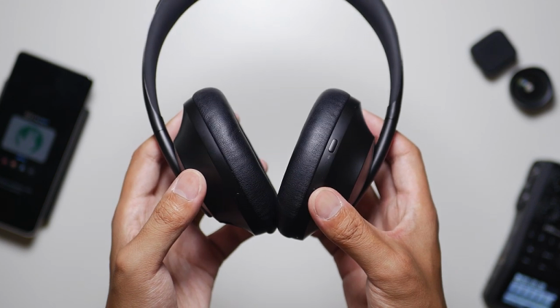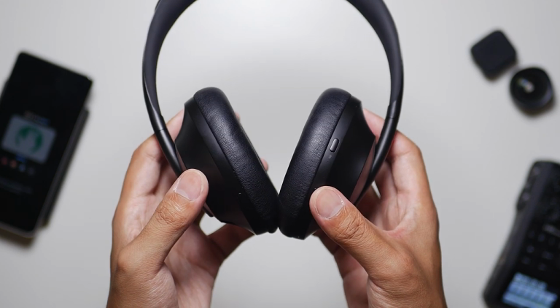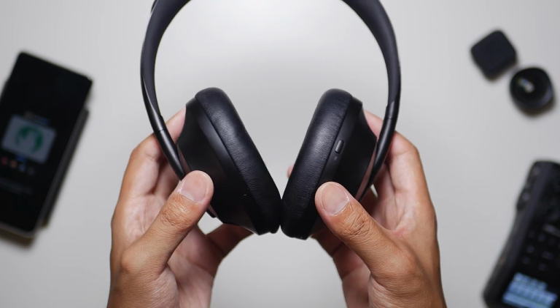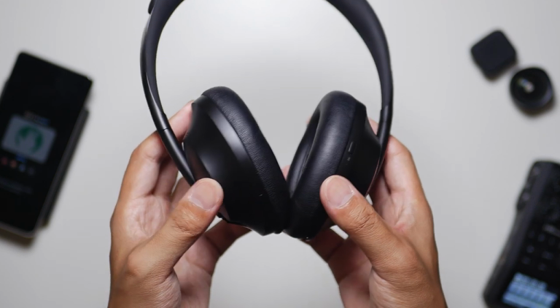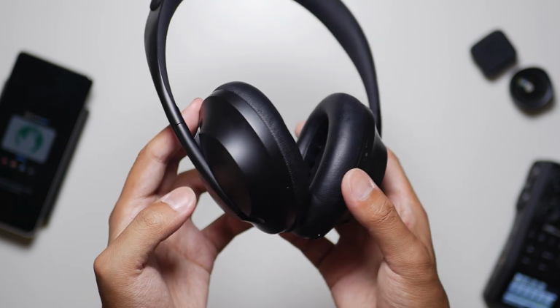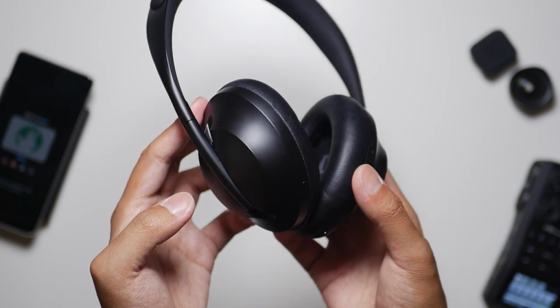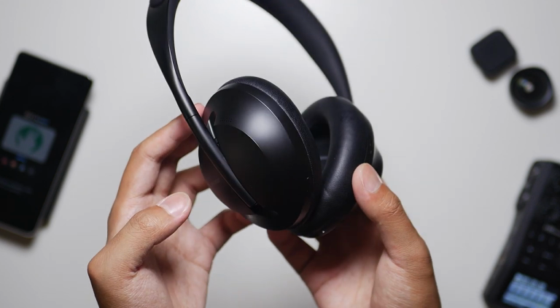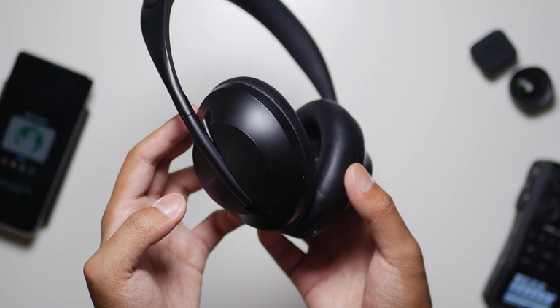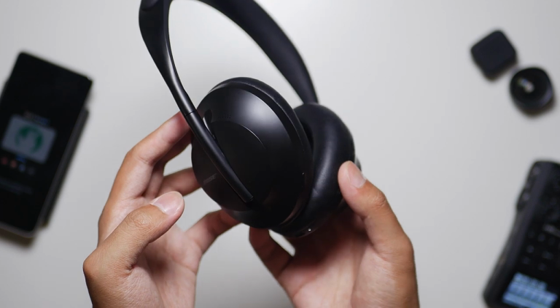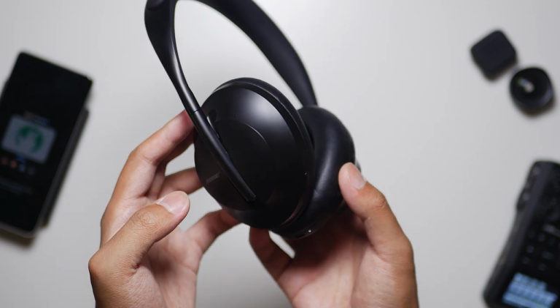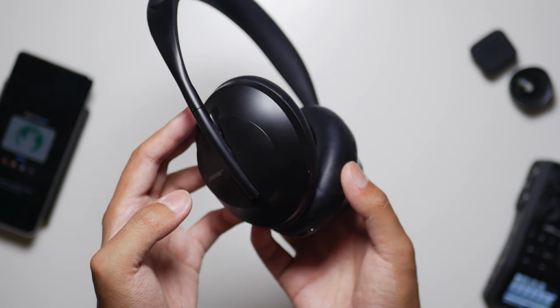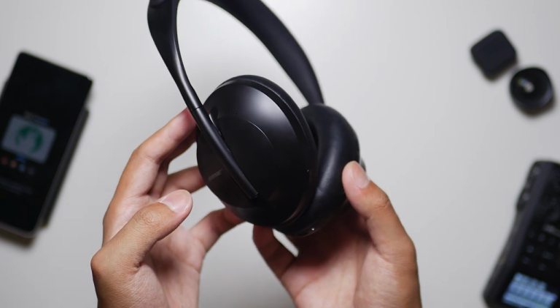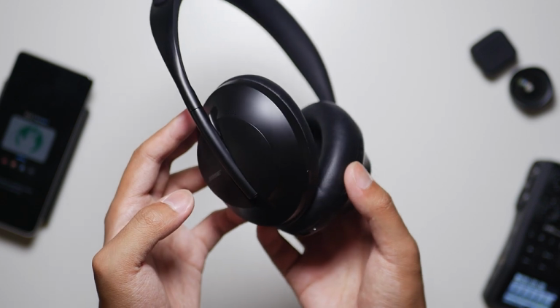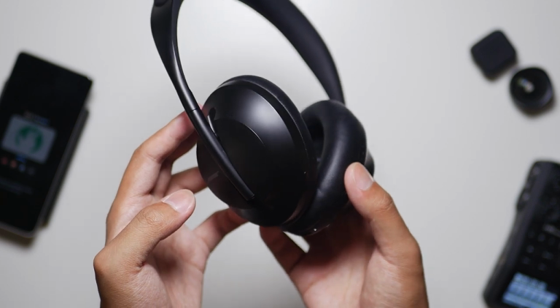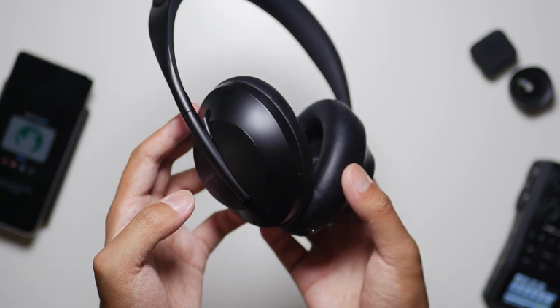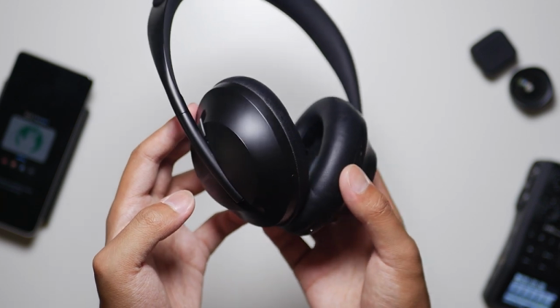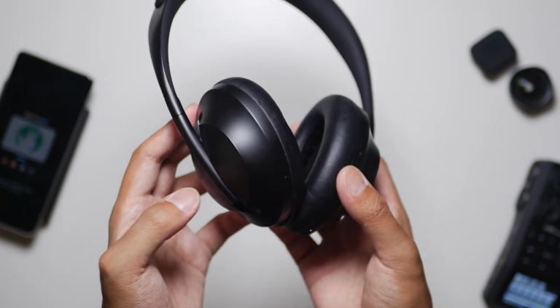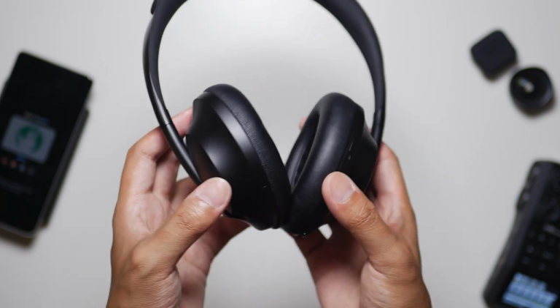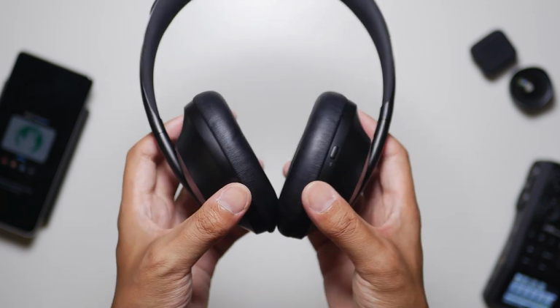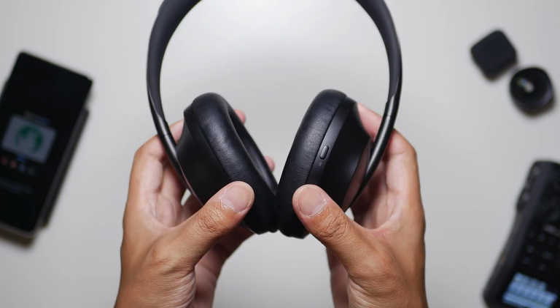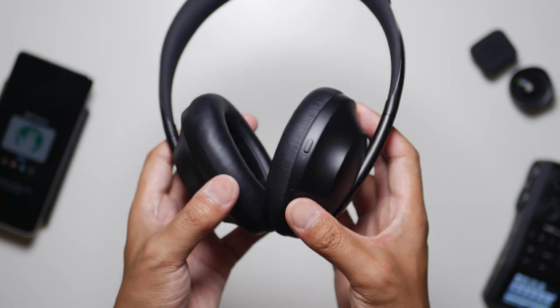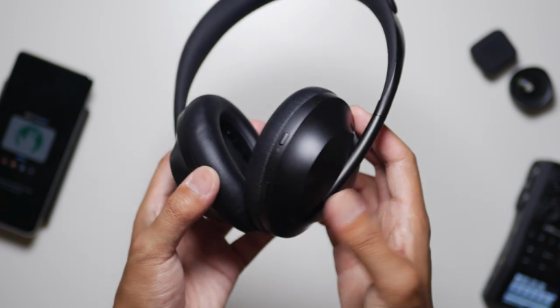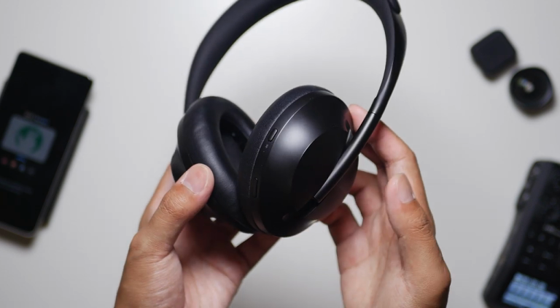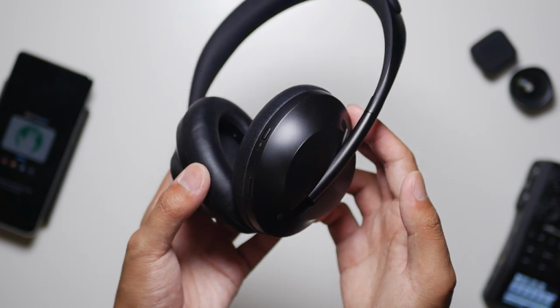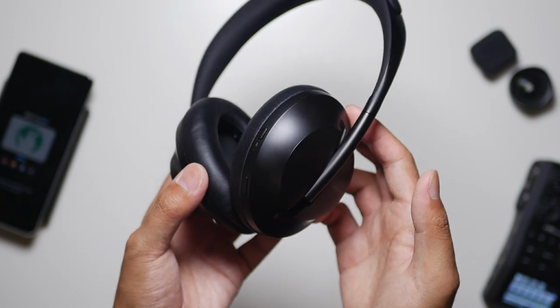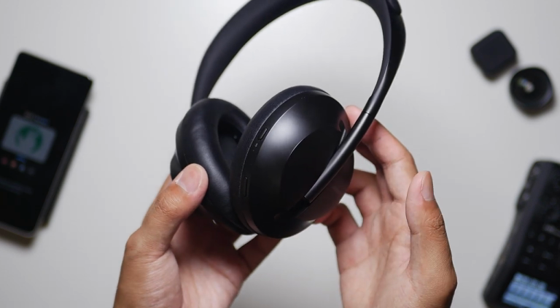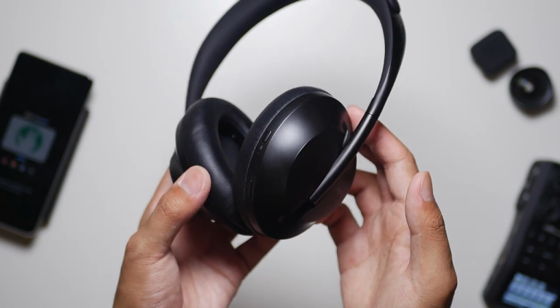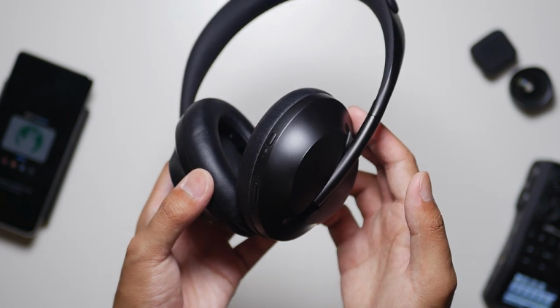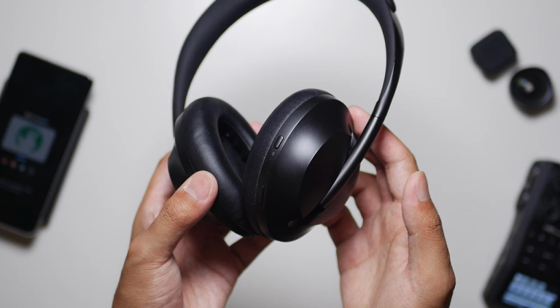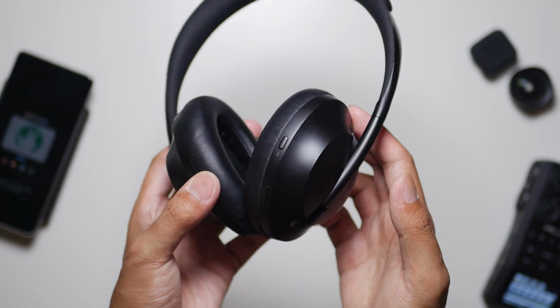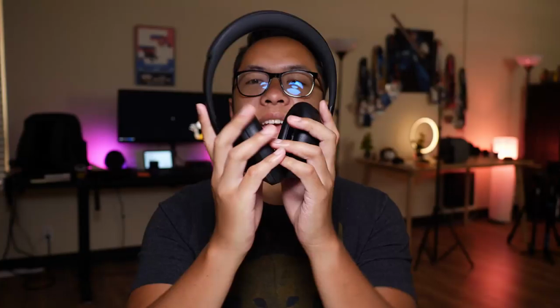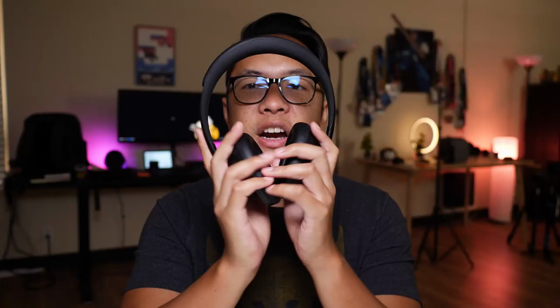Over on the left side, you have one button to control the noise cancellation levels, anywhere from levels 0 to 10.